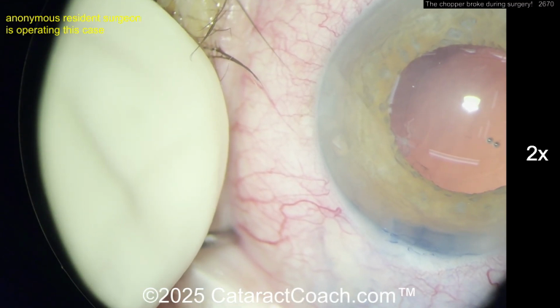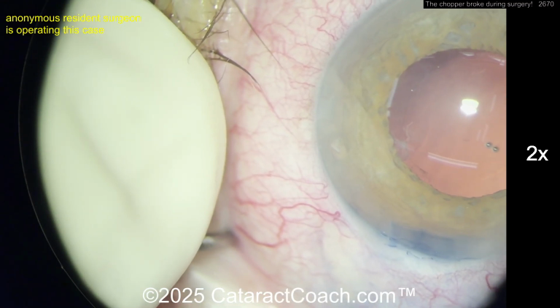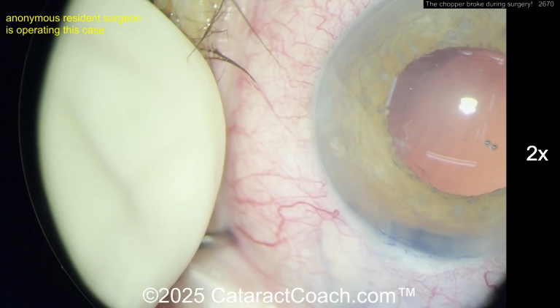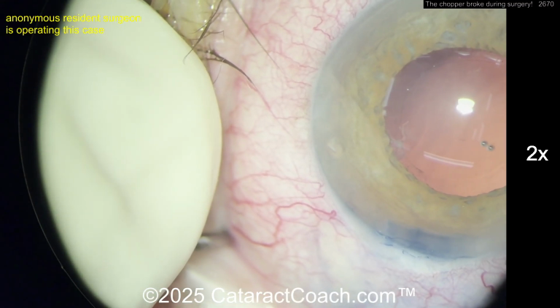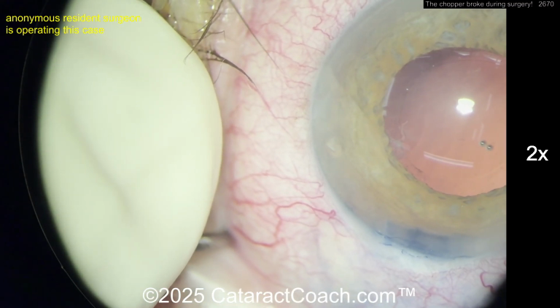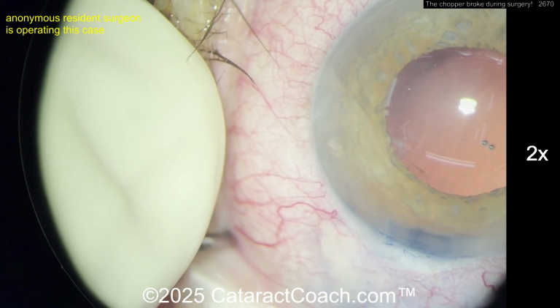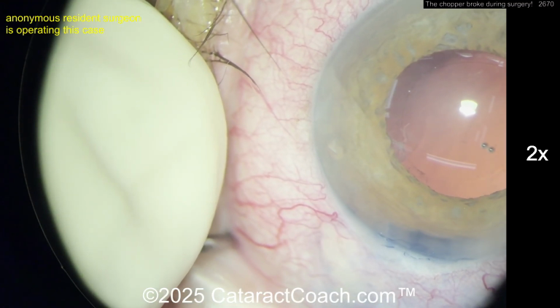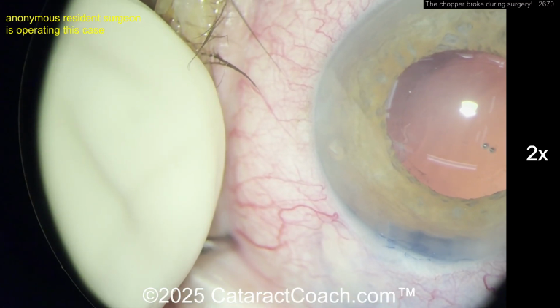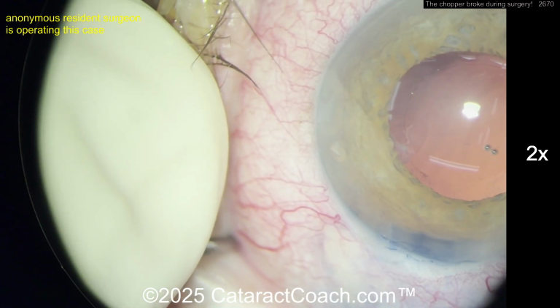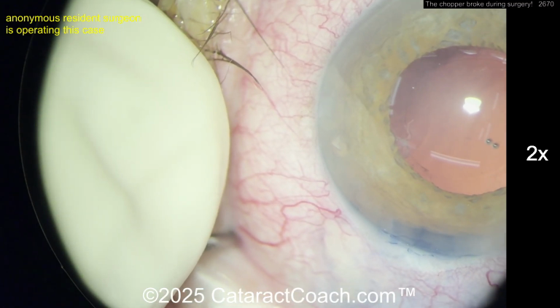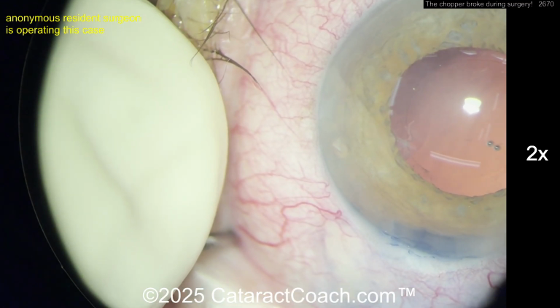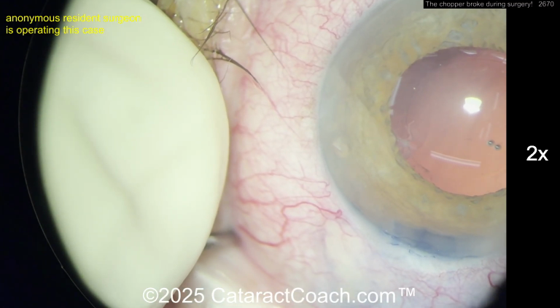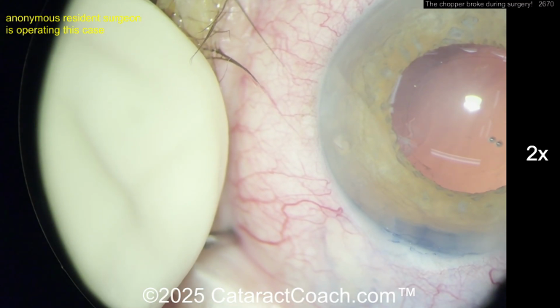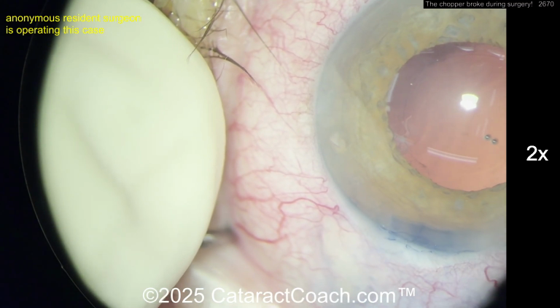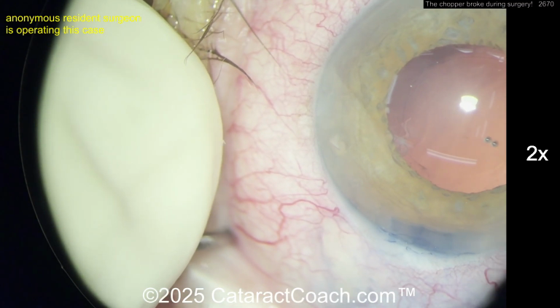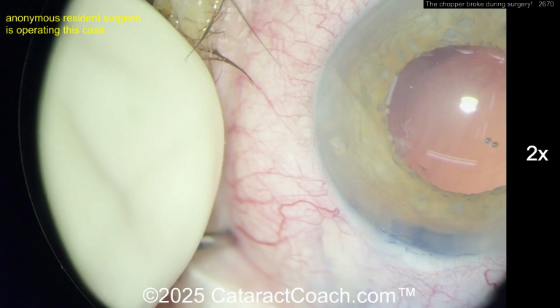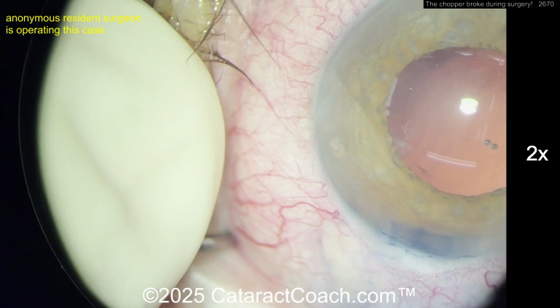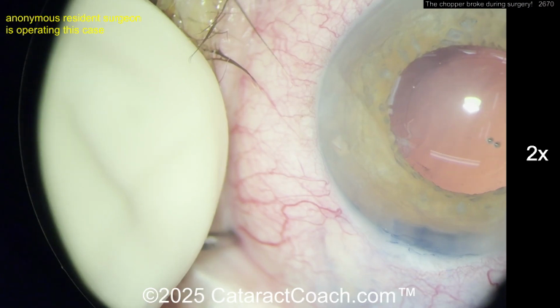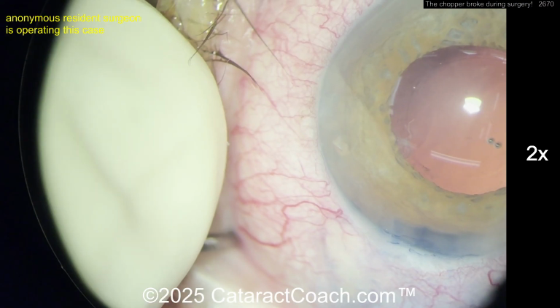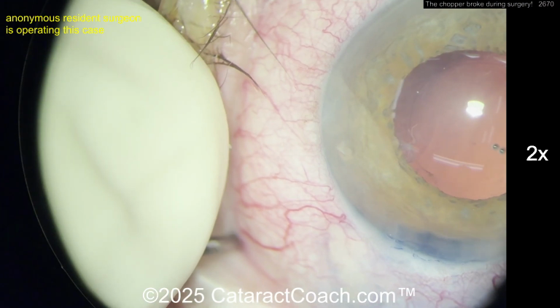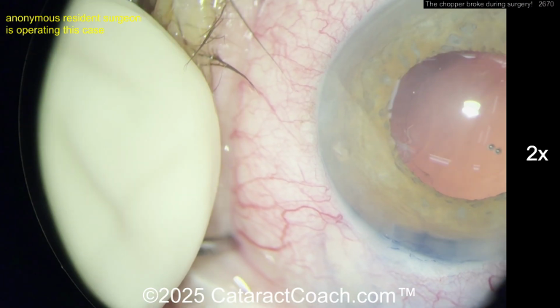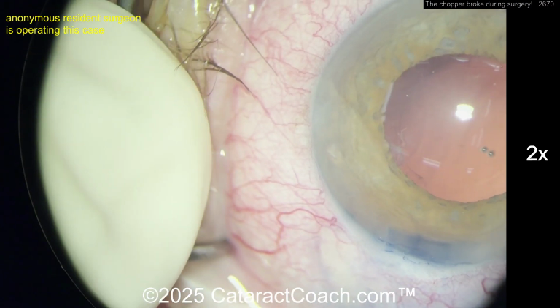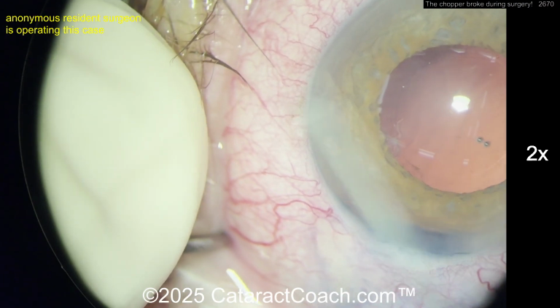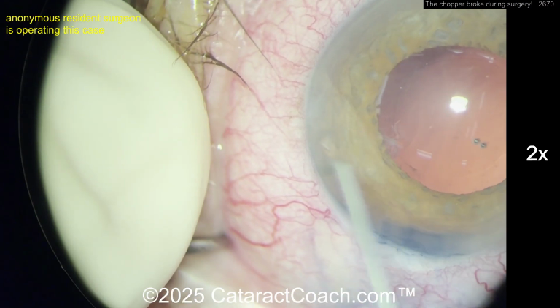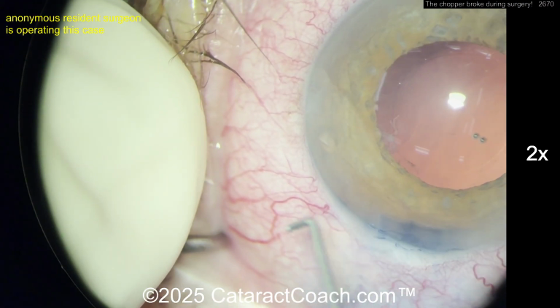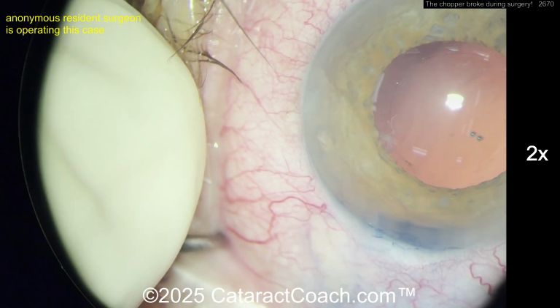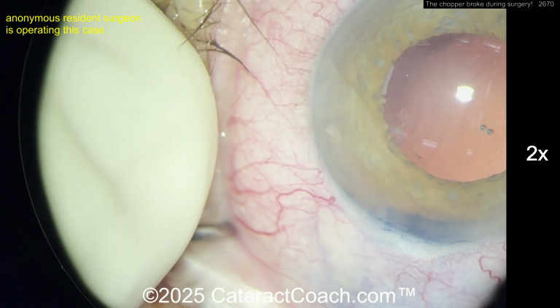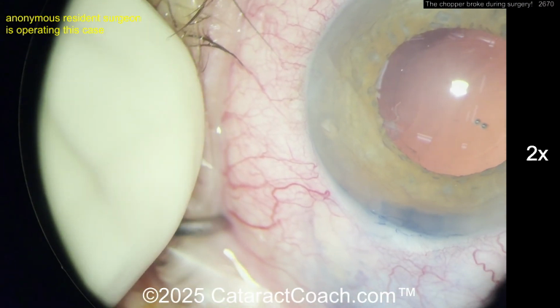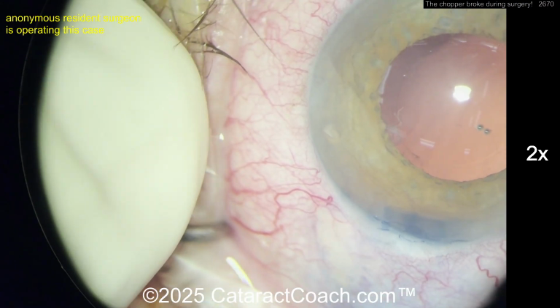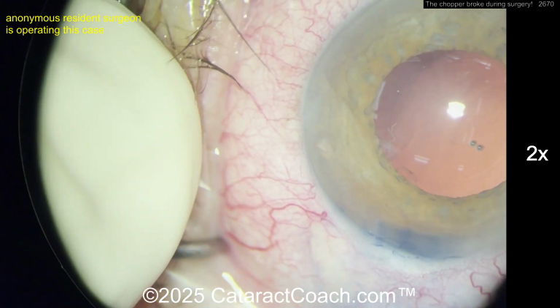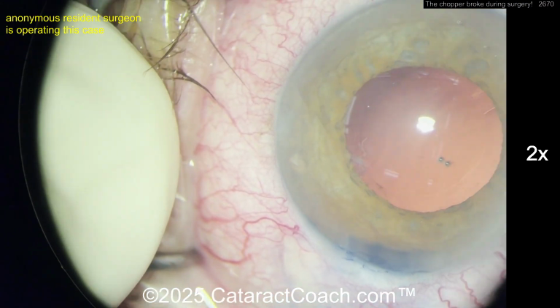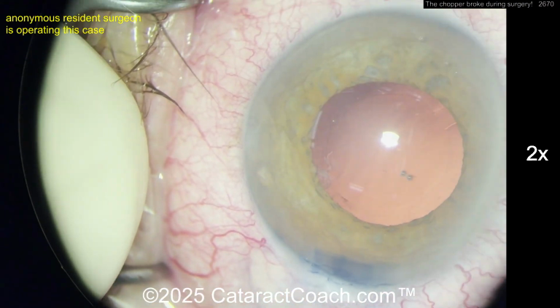Those capsulorrhexis forceps go through the incision. This again shows you the importance of good draping — you wouldn't have to have your finger there if you had good draping.